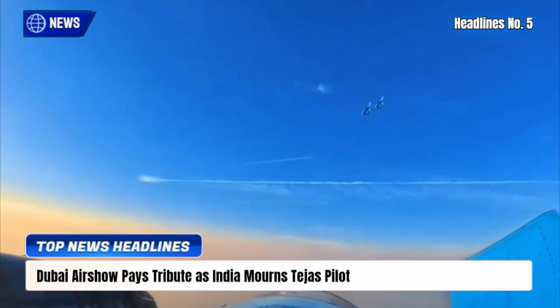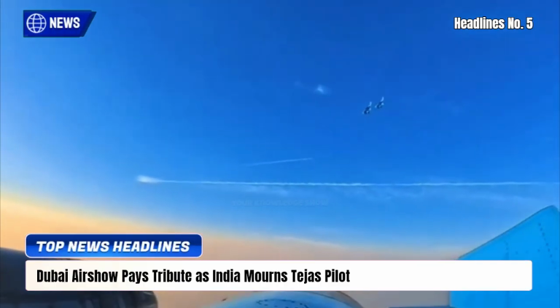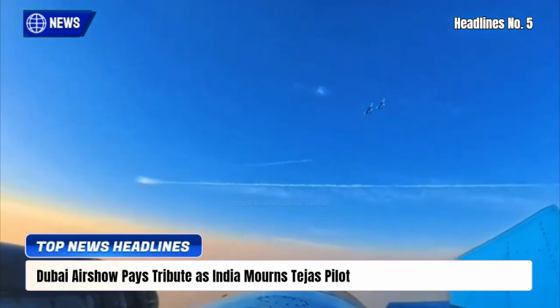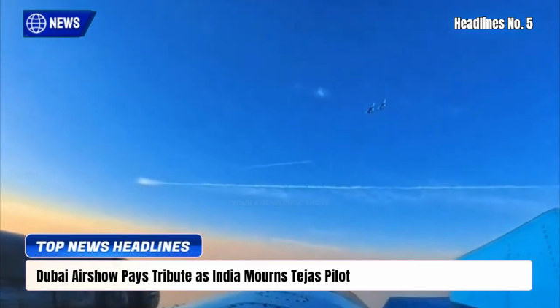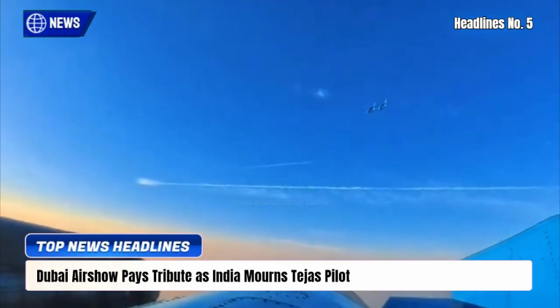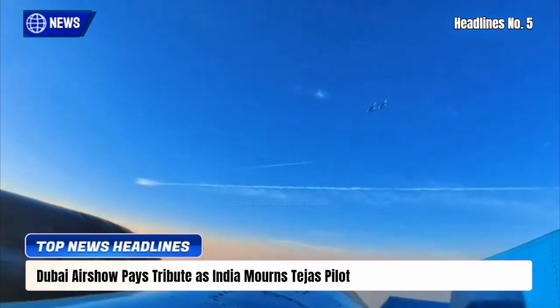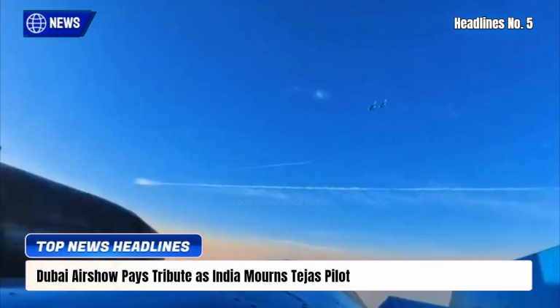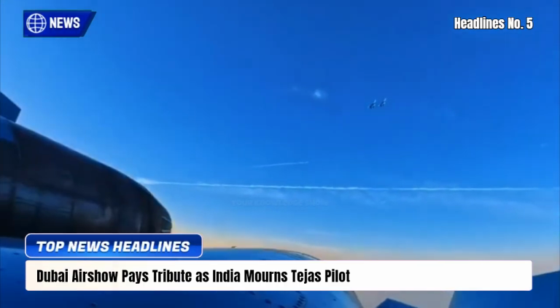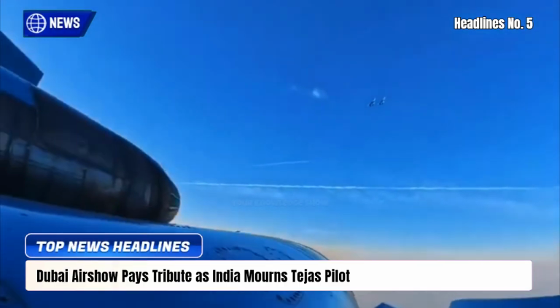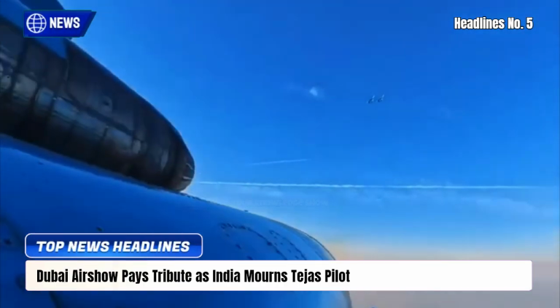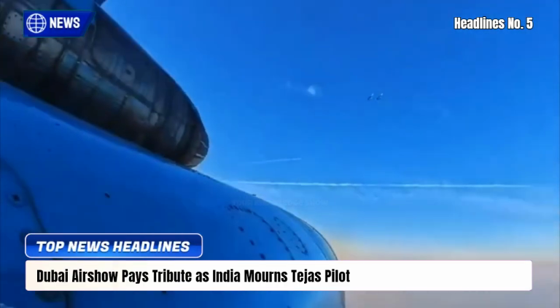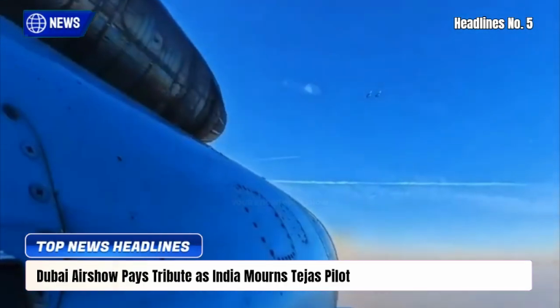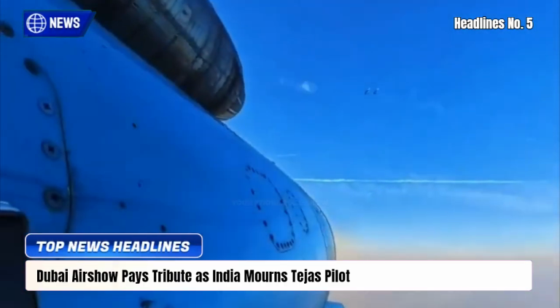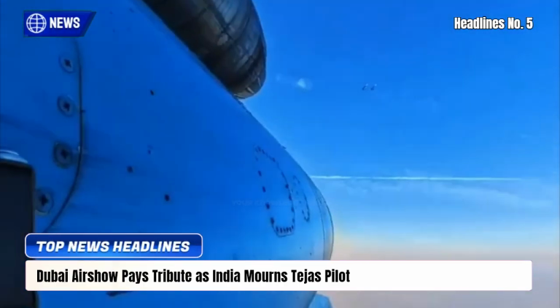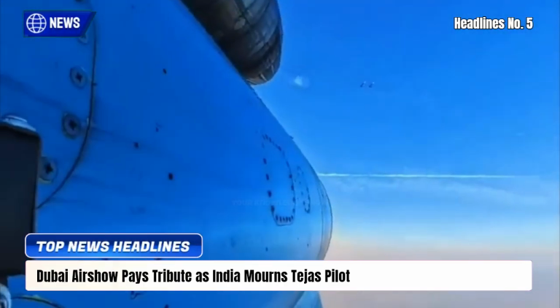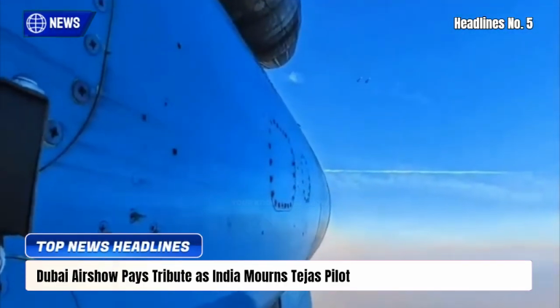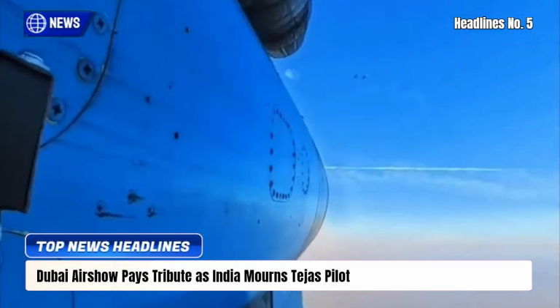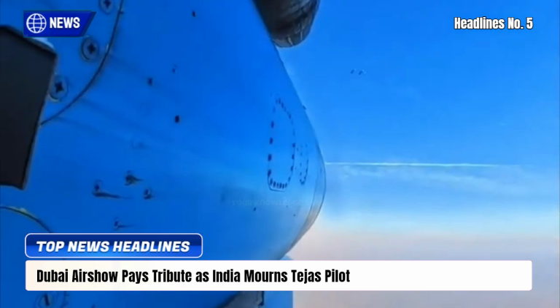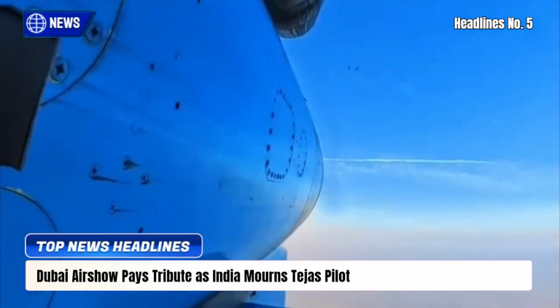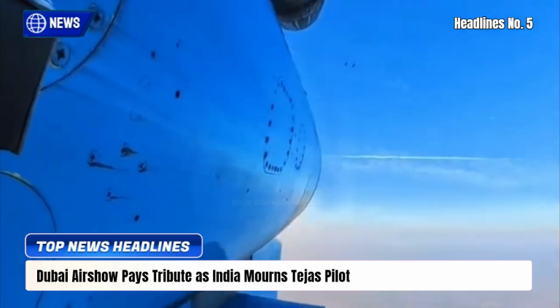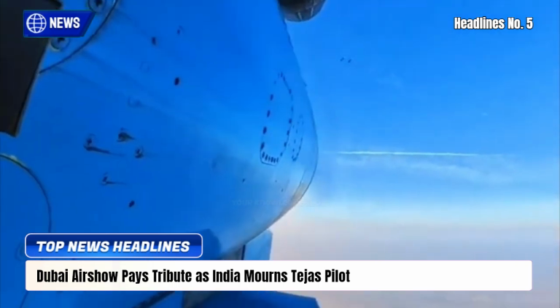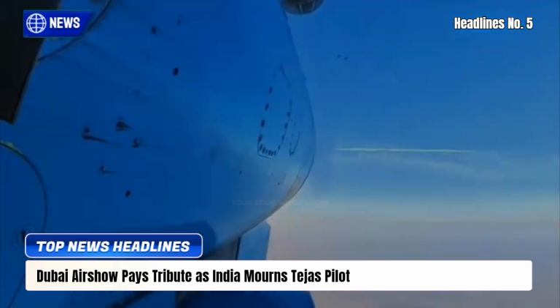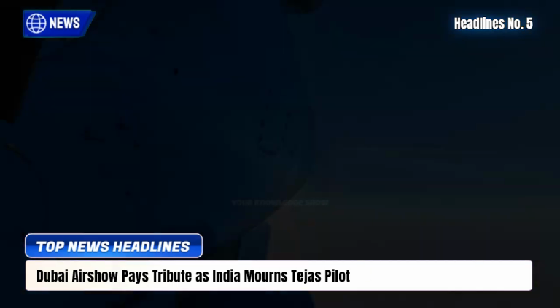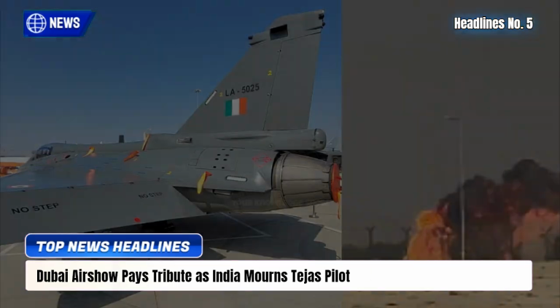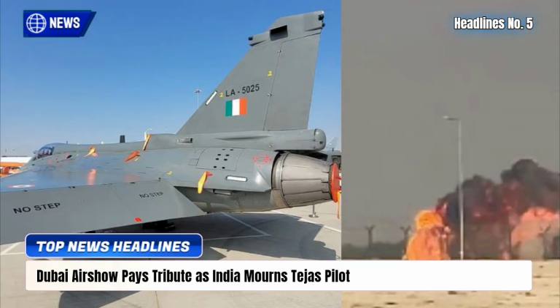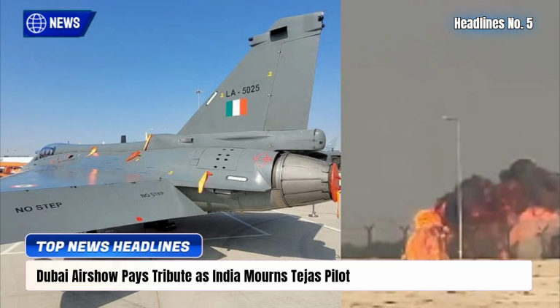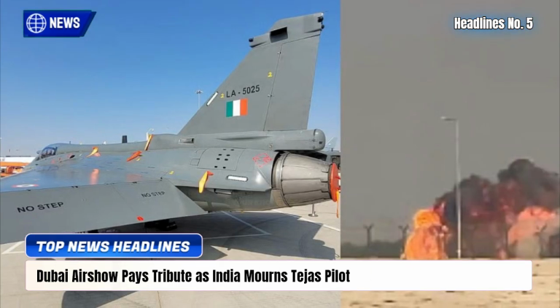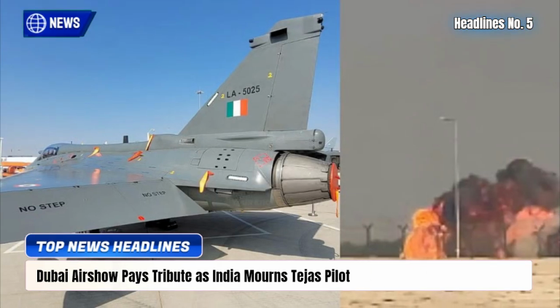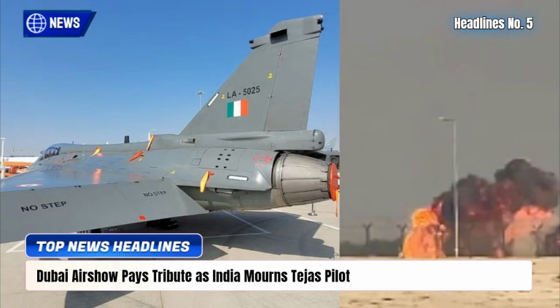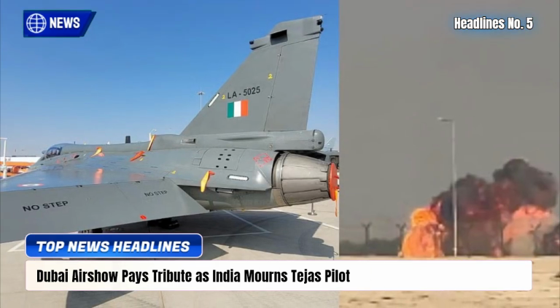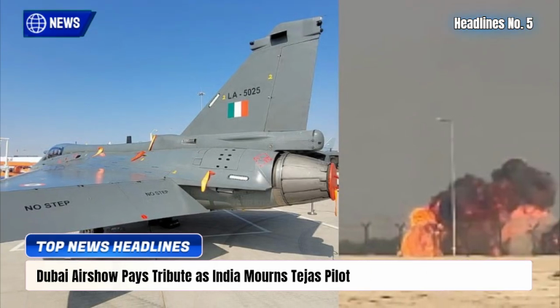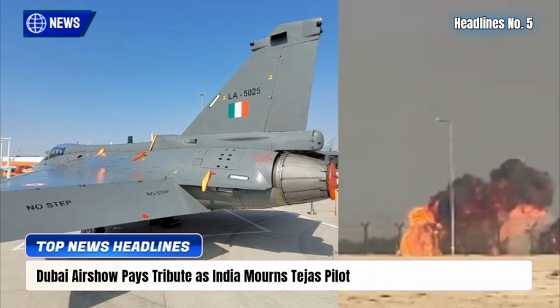Earlier today, the nation bid its final goodbye as Seyal's last rites were held in Himachal Pradesh.